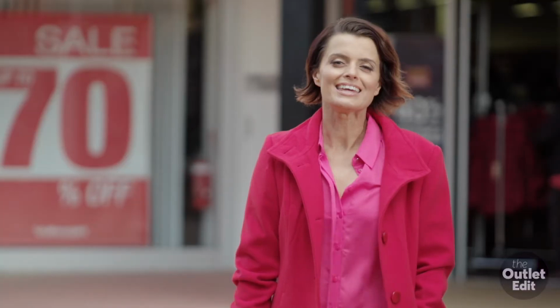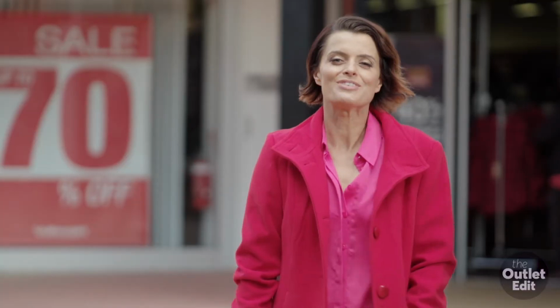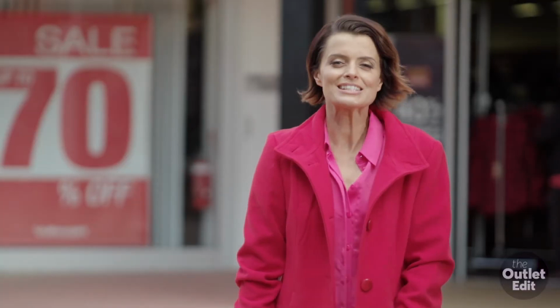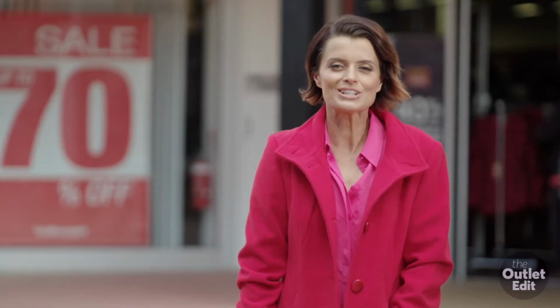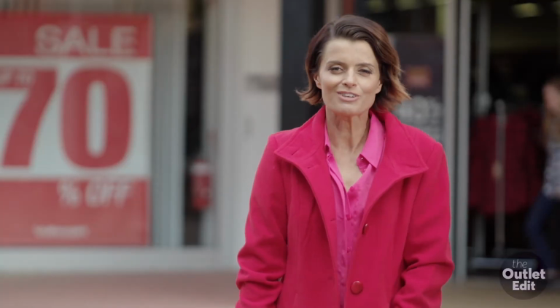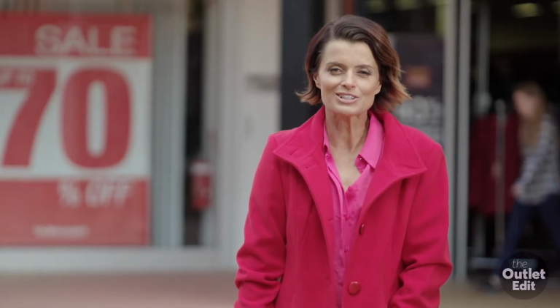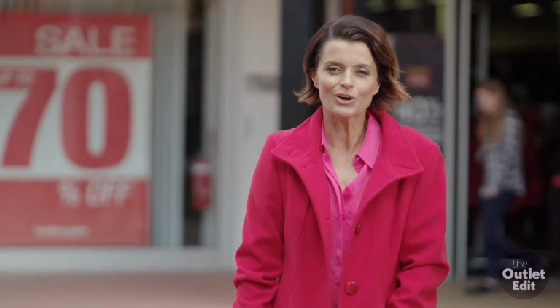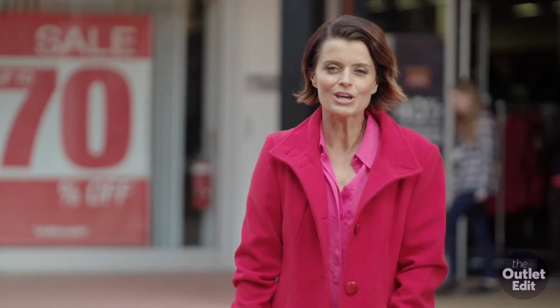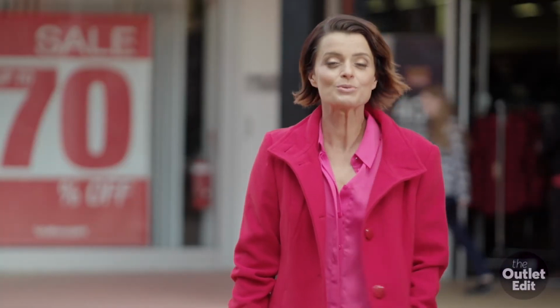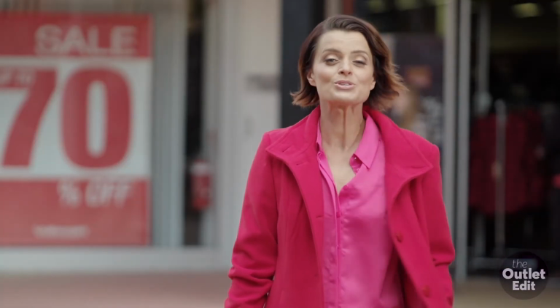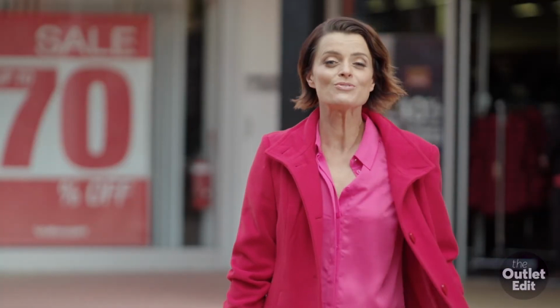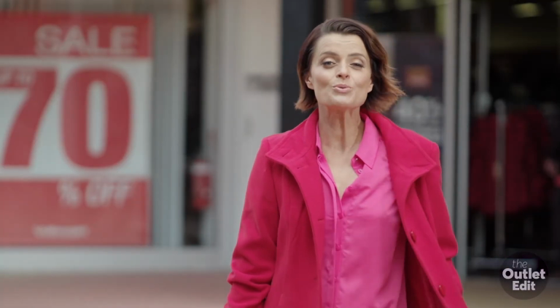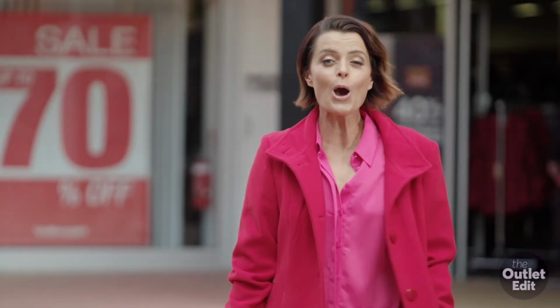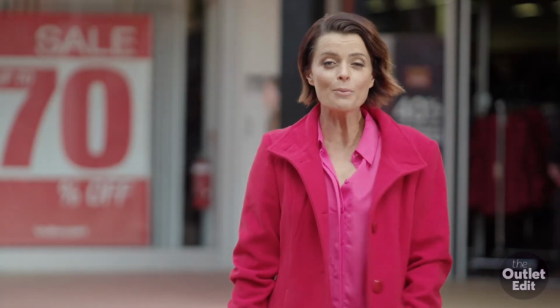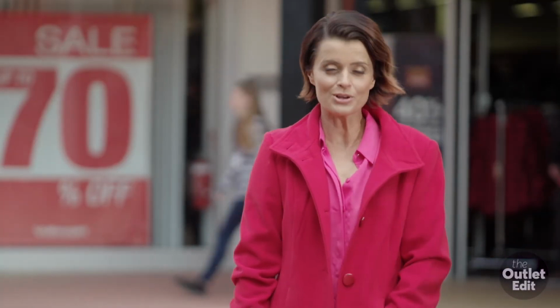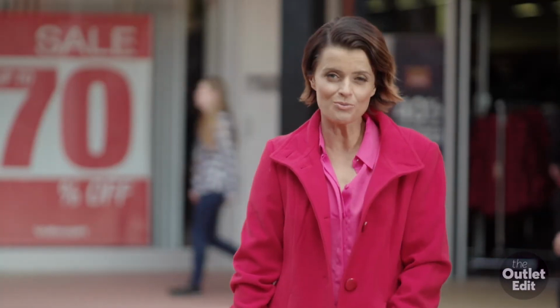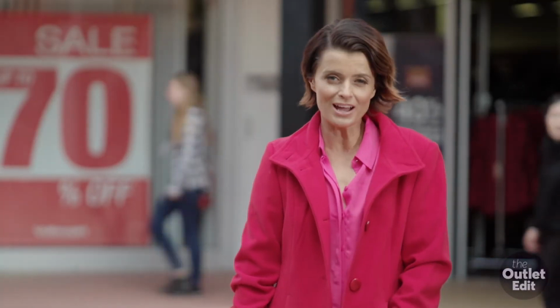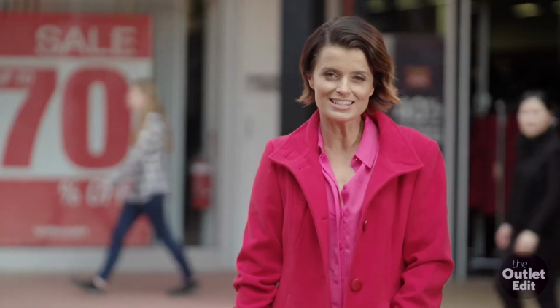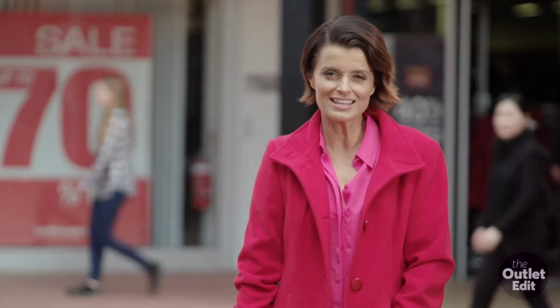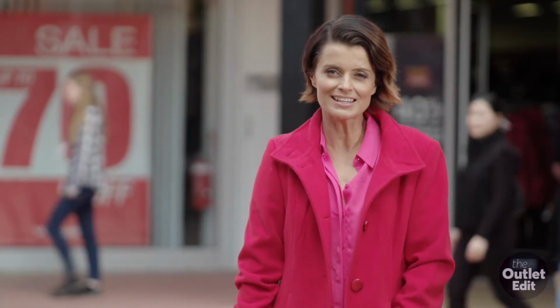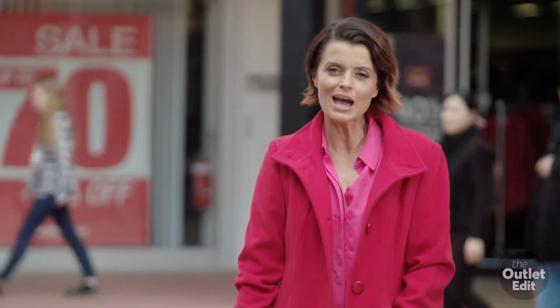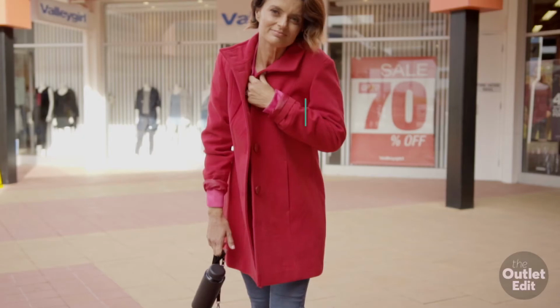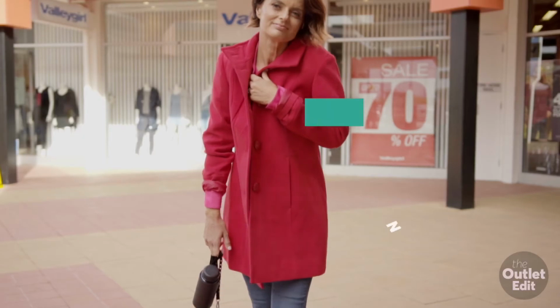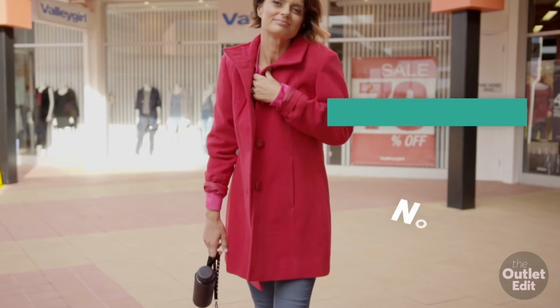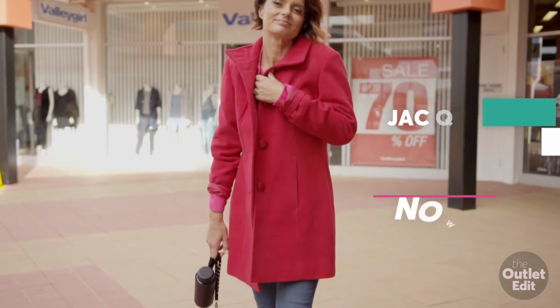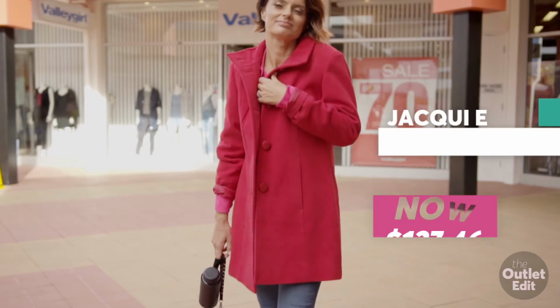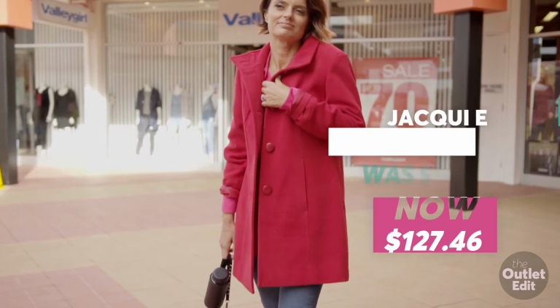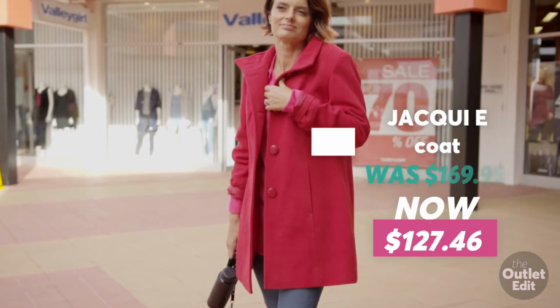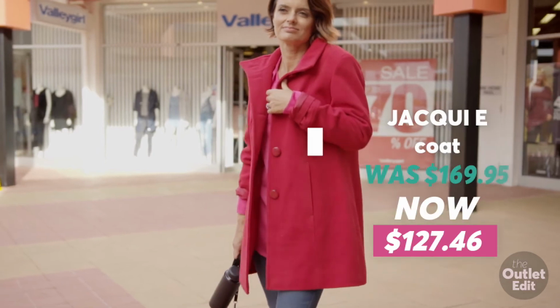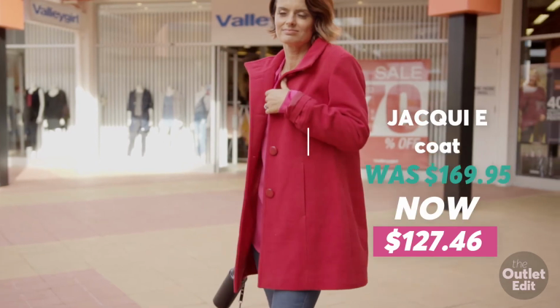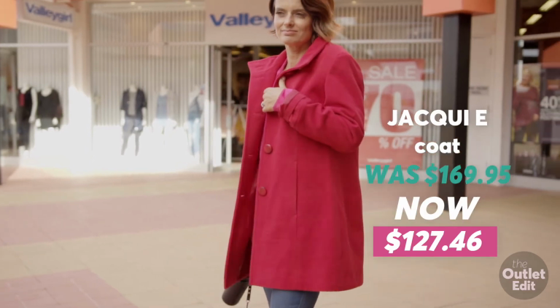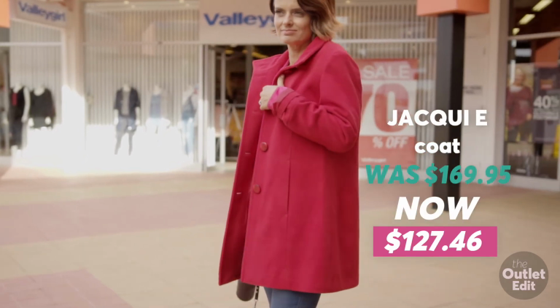Invest in a red coat. It will serve you well beyond one season and will cheer you up on a wintry day.